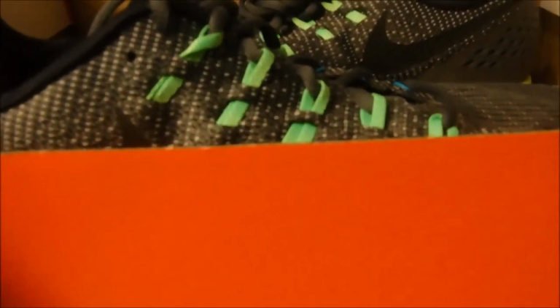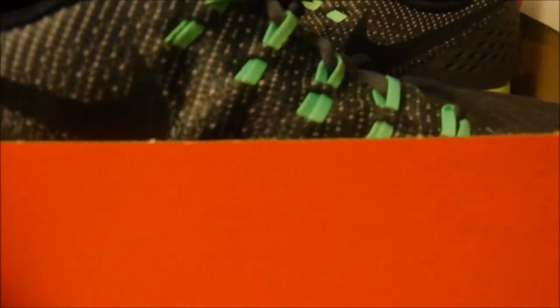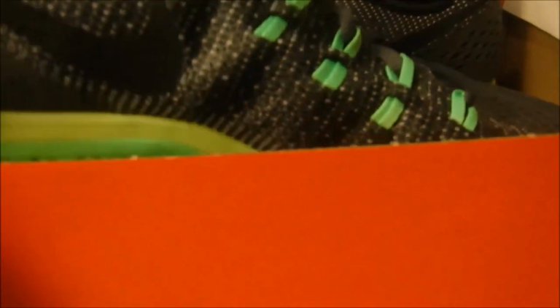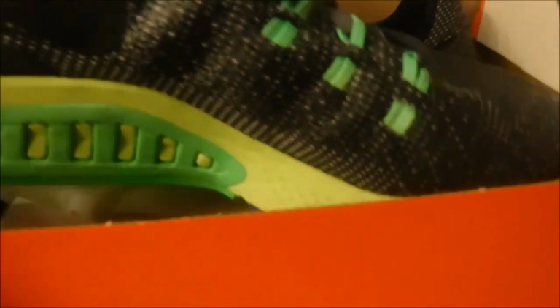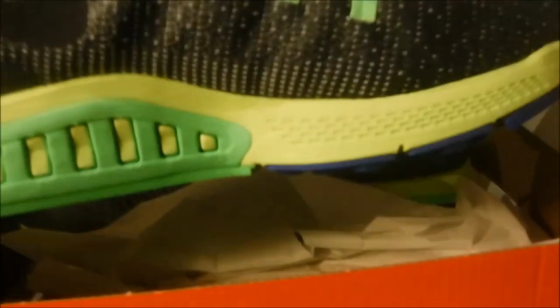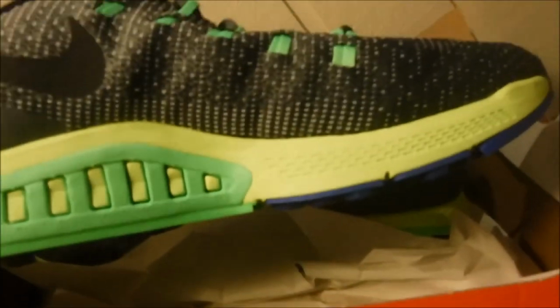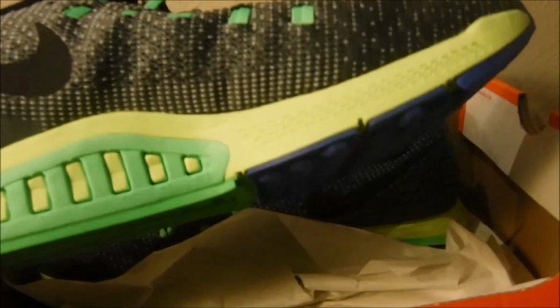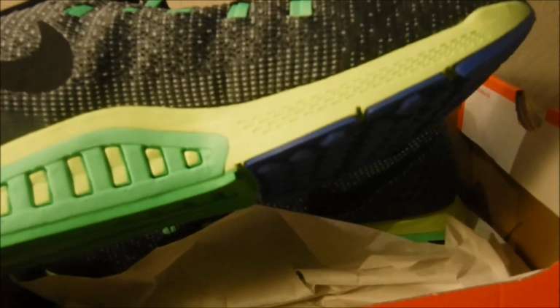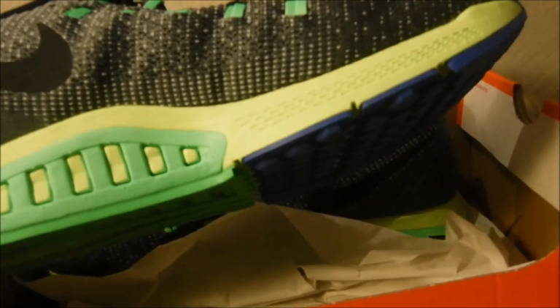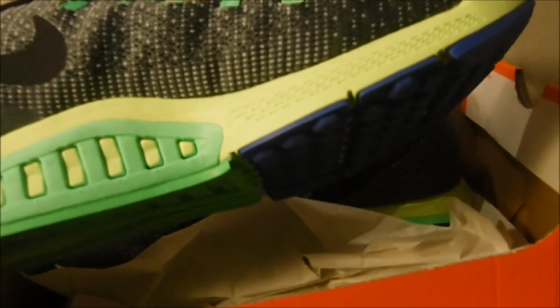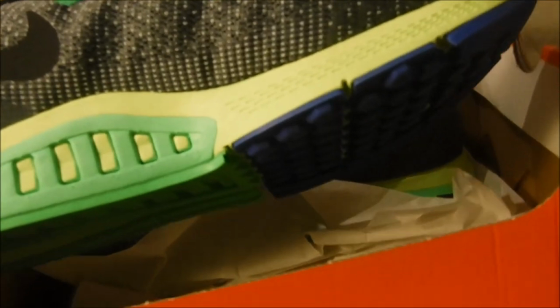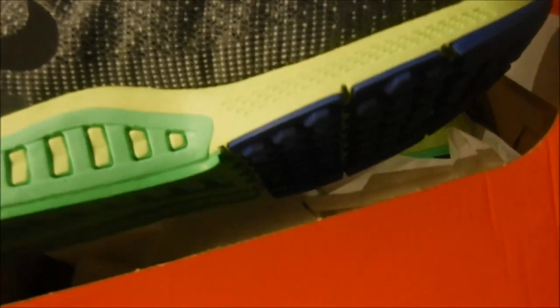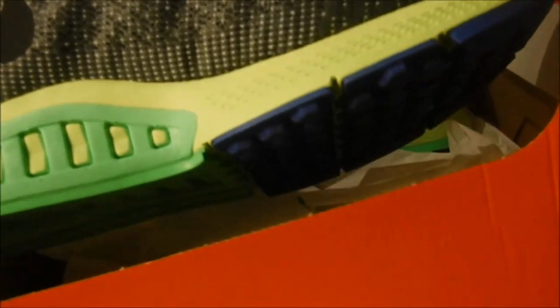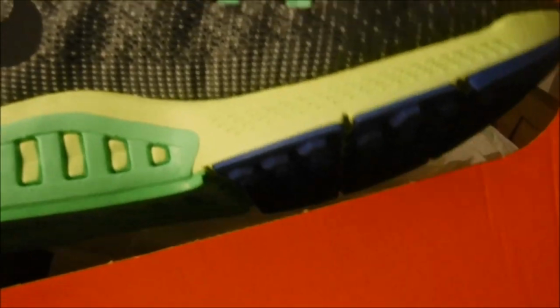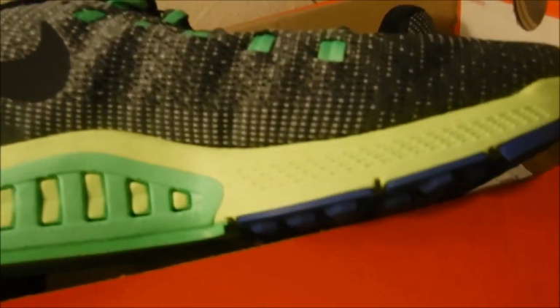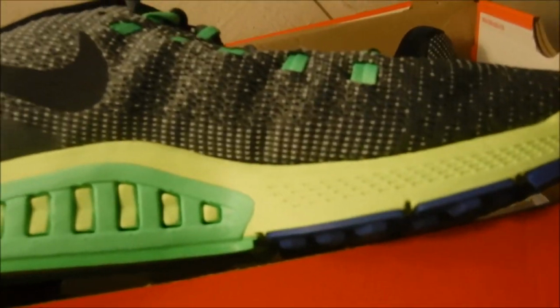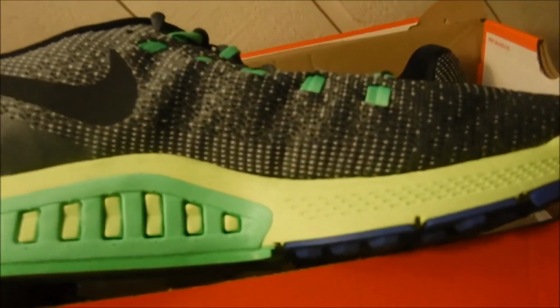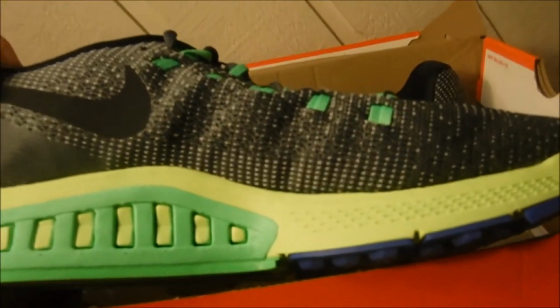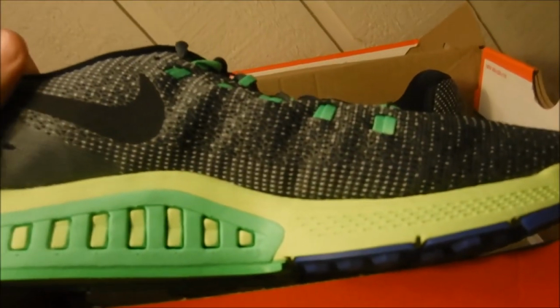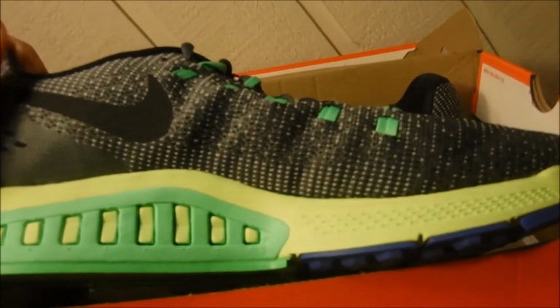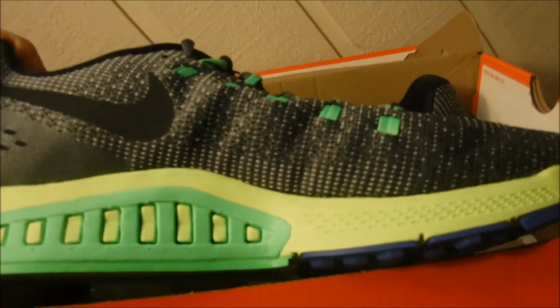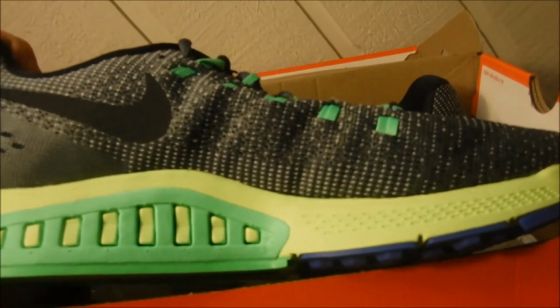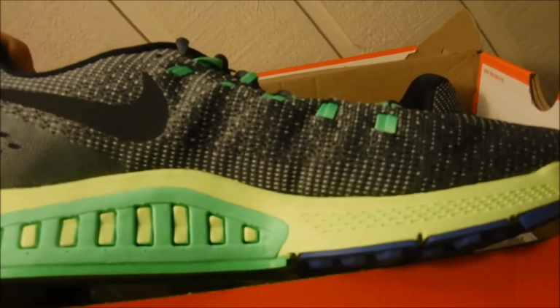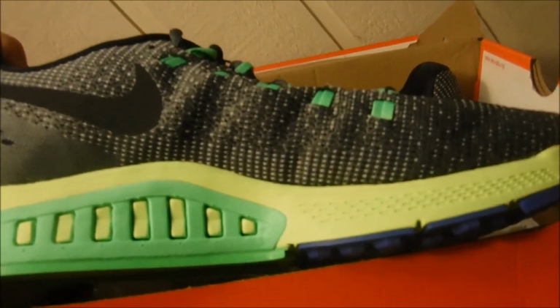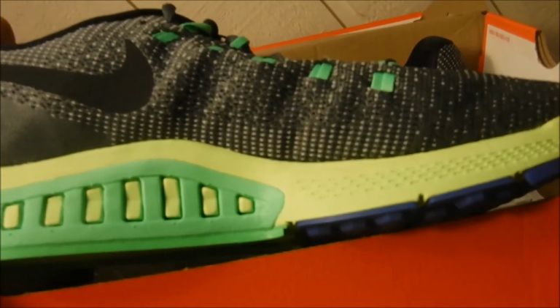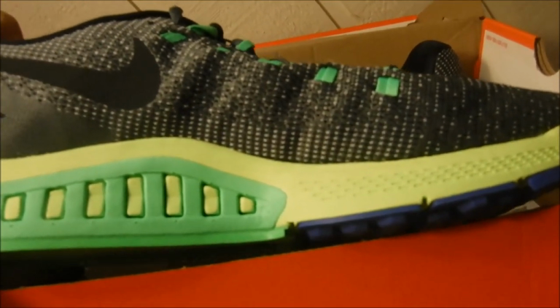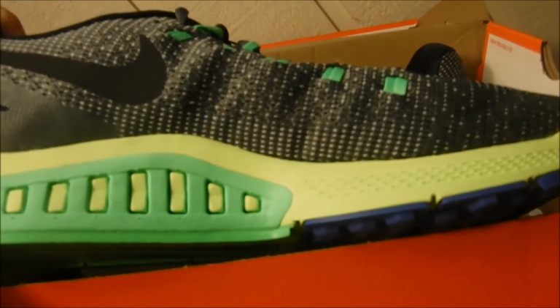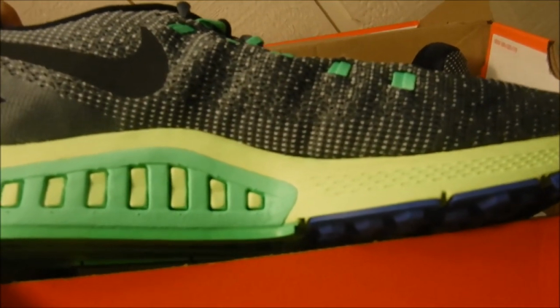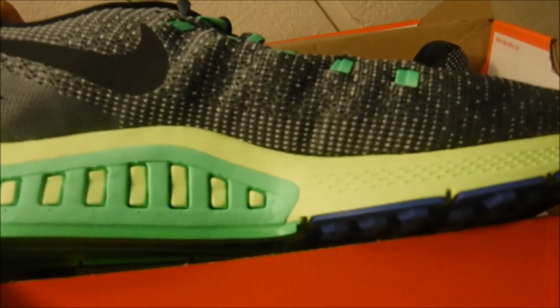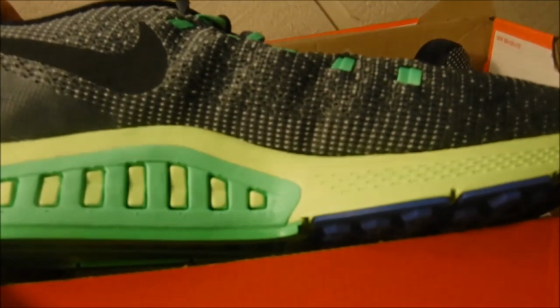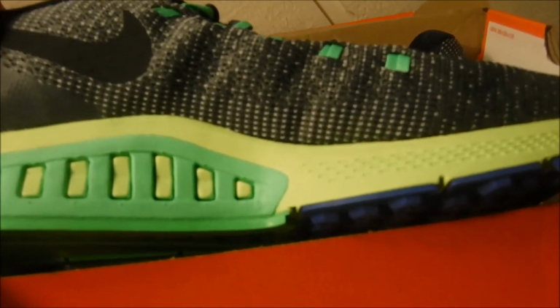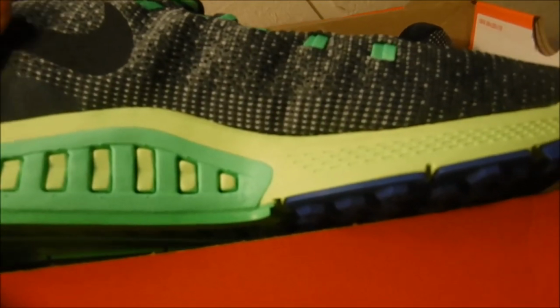You should go check it out. They hooked me up with a nice discount for the shoe. If you want to check them out, link's in the description.